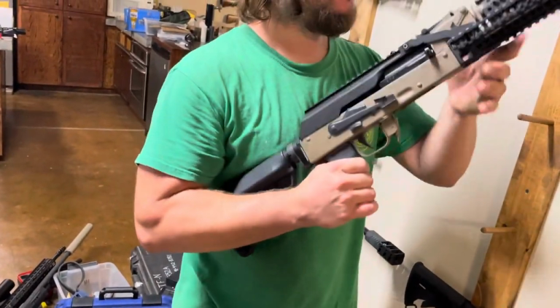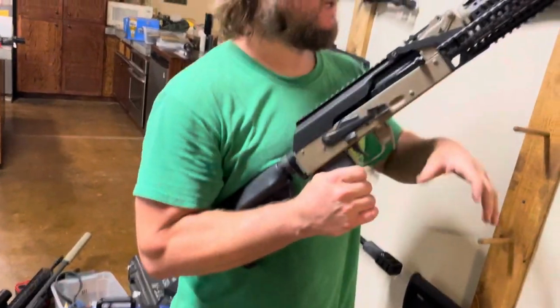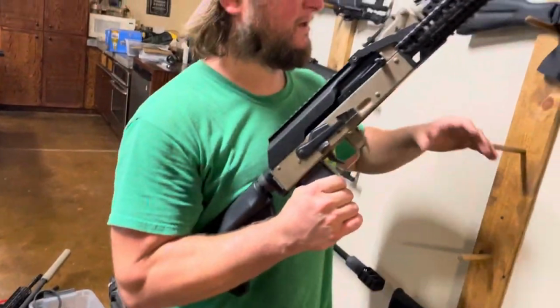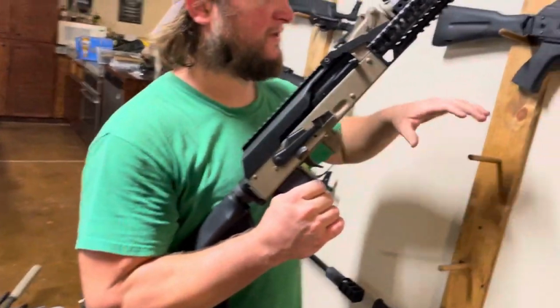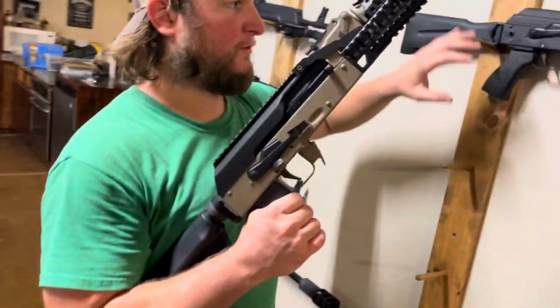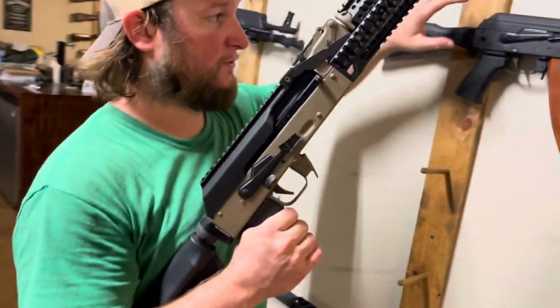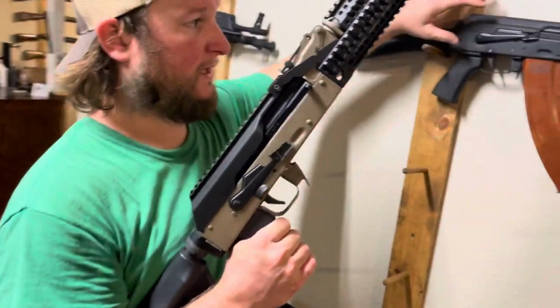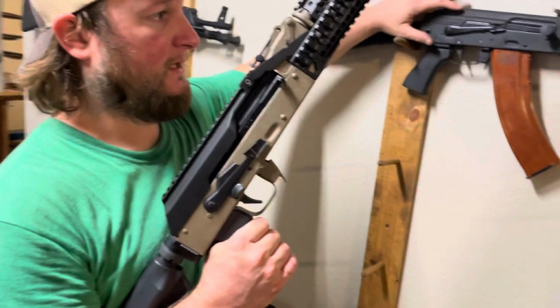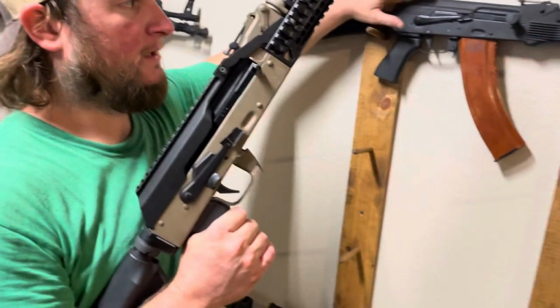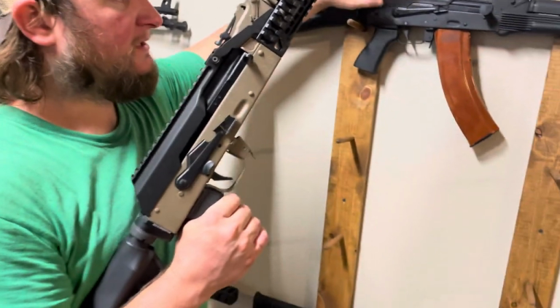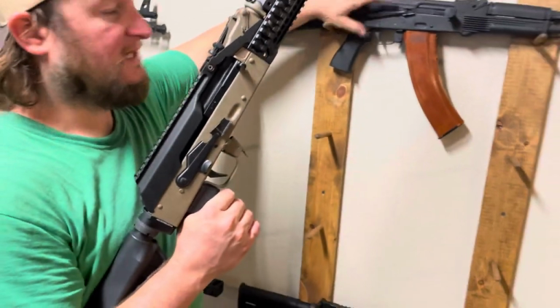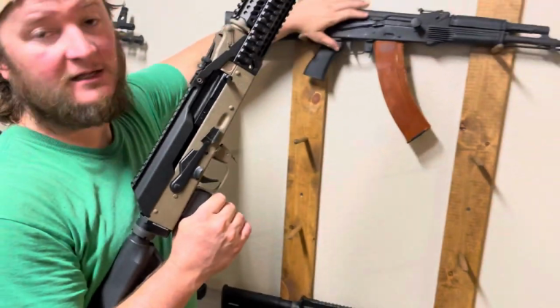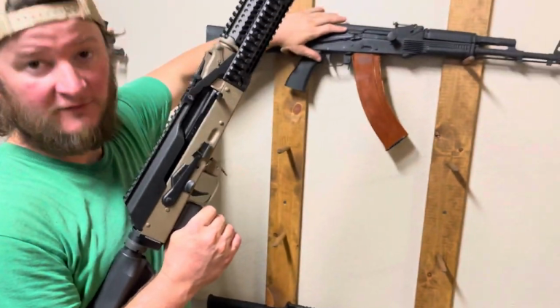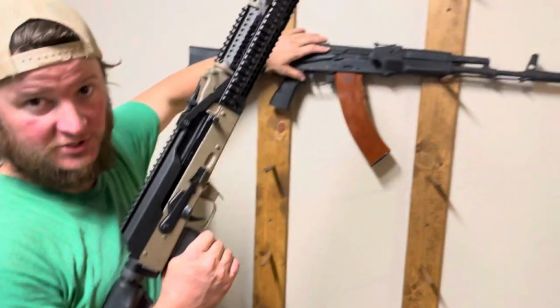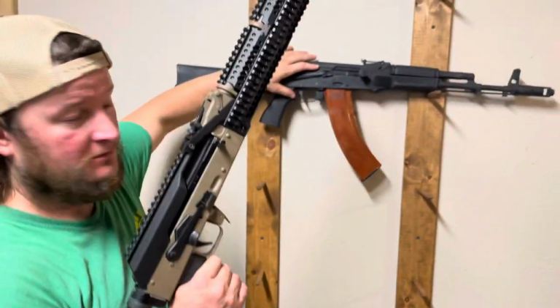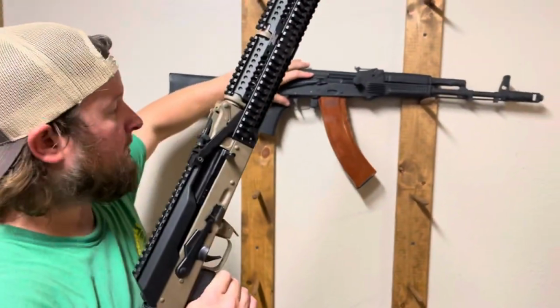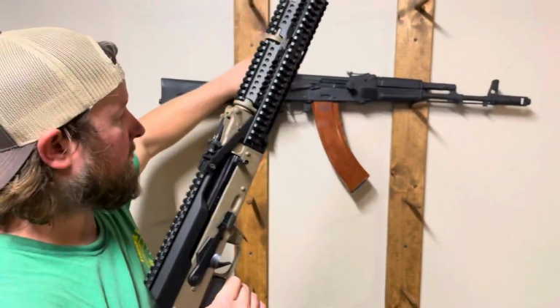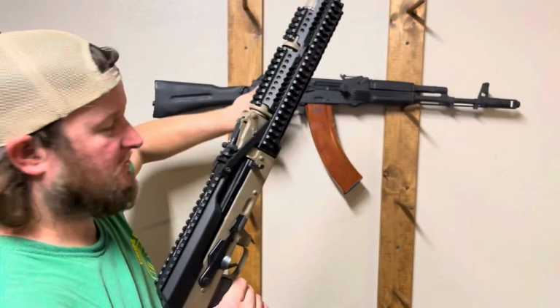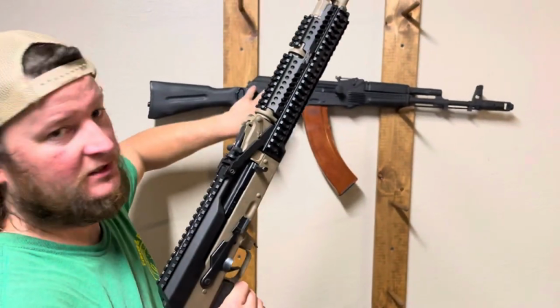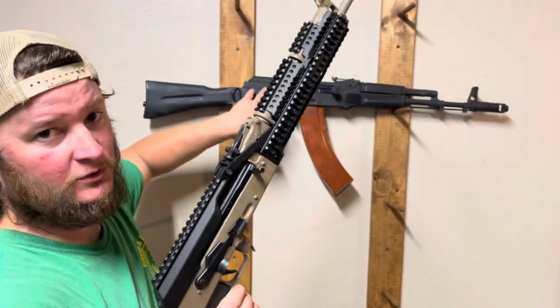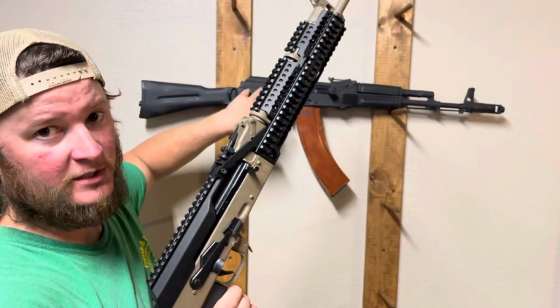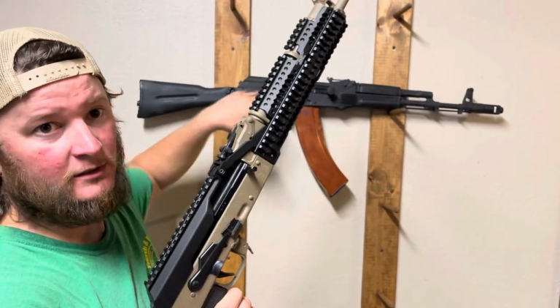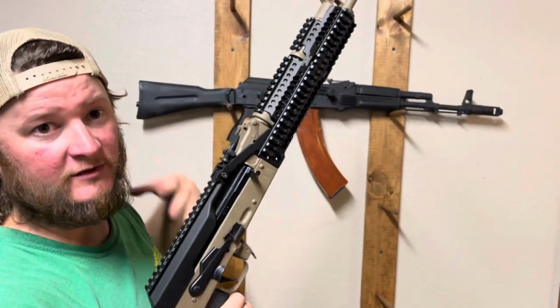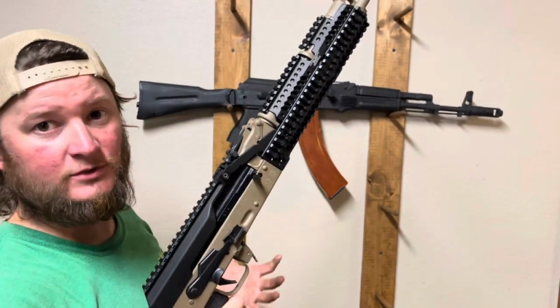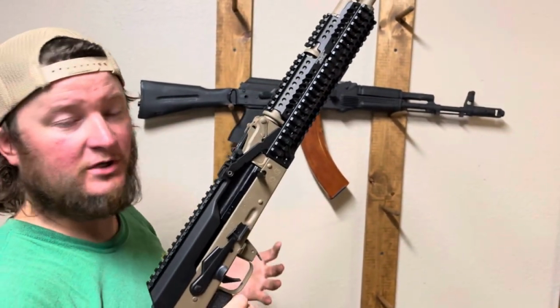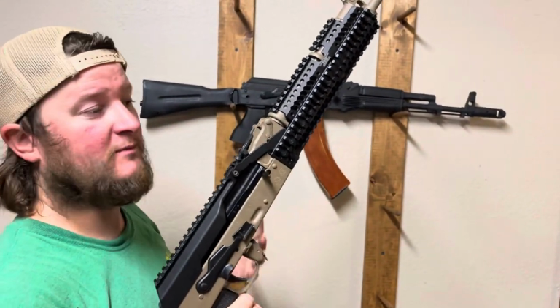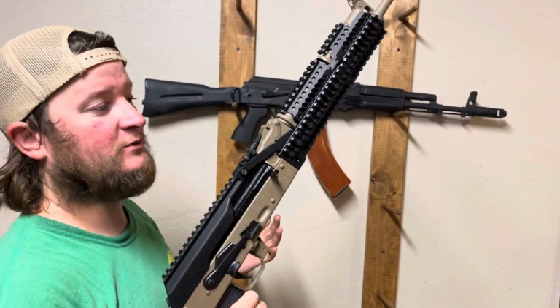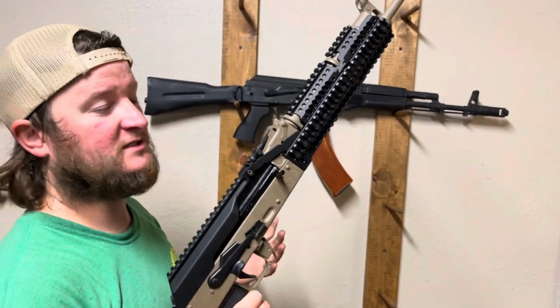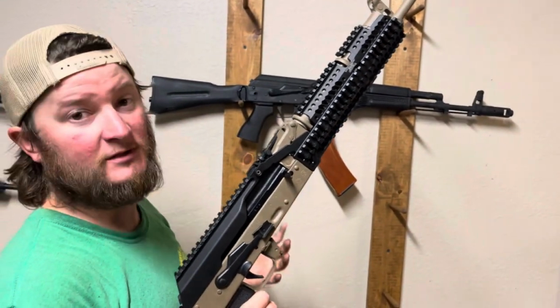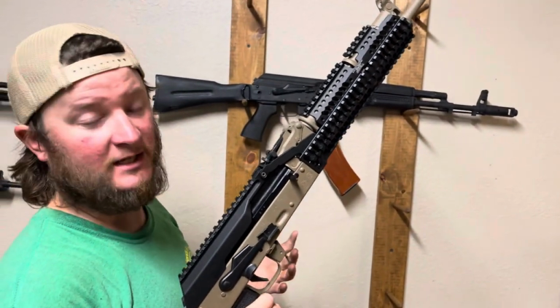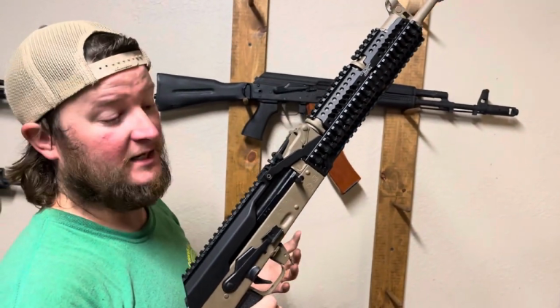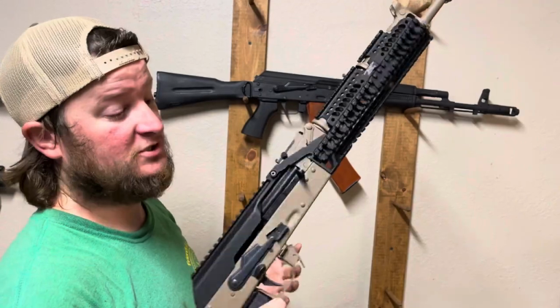That's another thing when you're doing a Sega conversion — you're also going to need a new trigger. If you're getting a new trigger, you might as well get something good like an ALG.